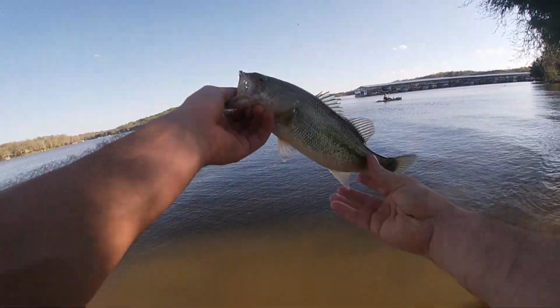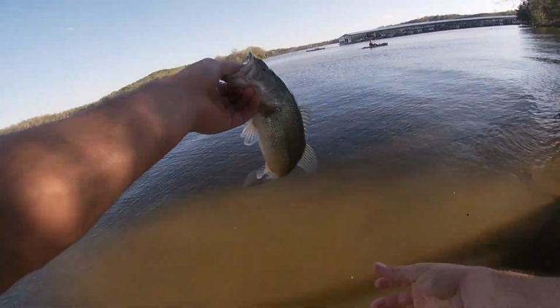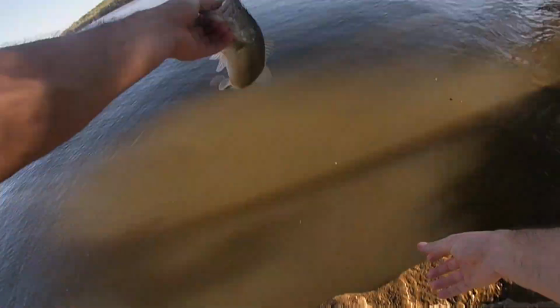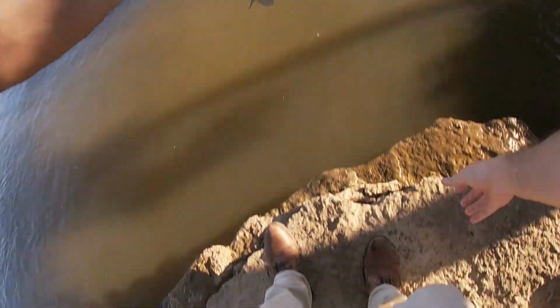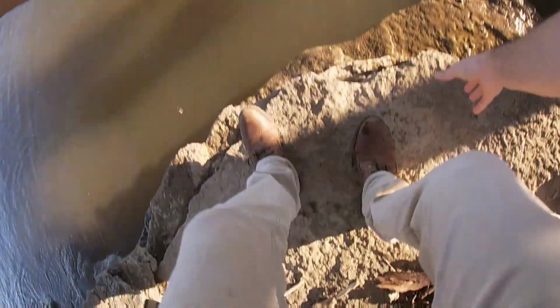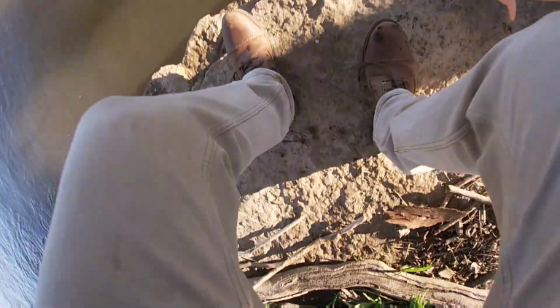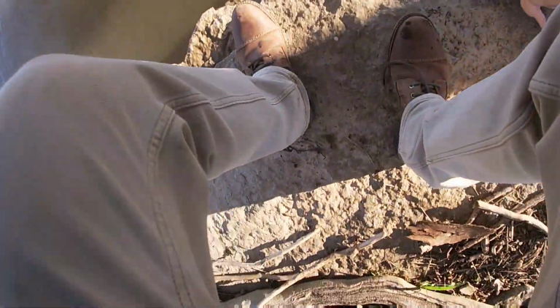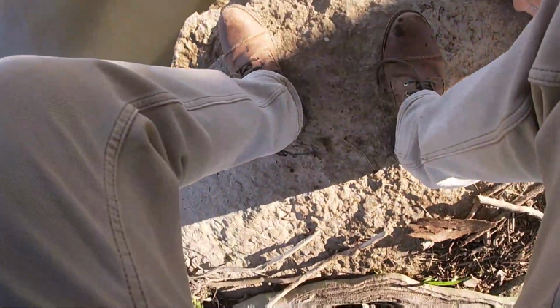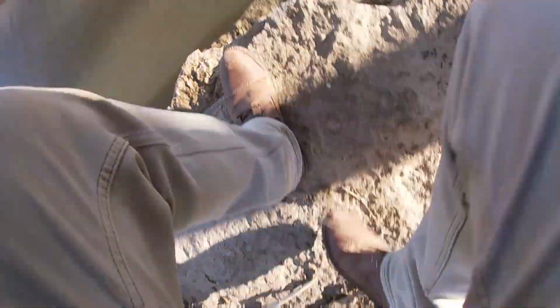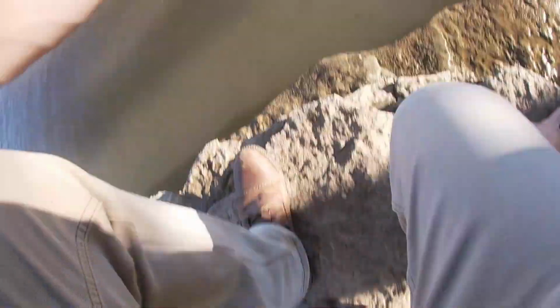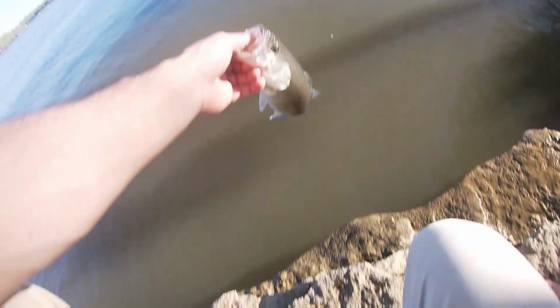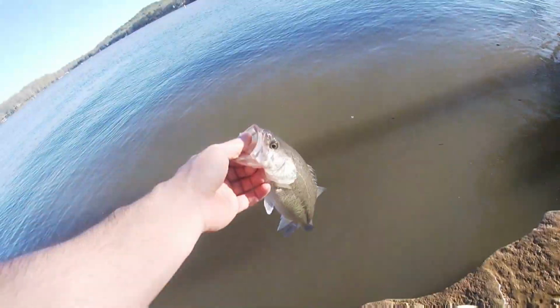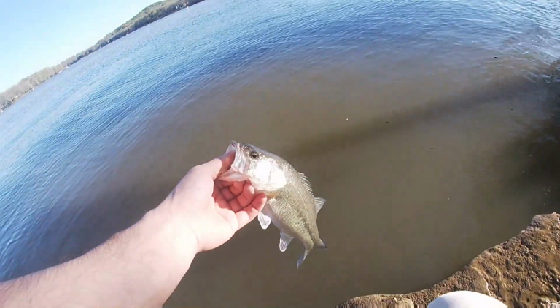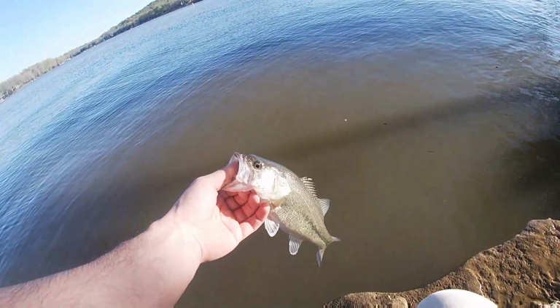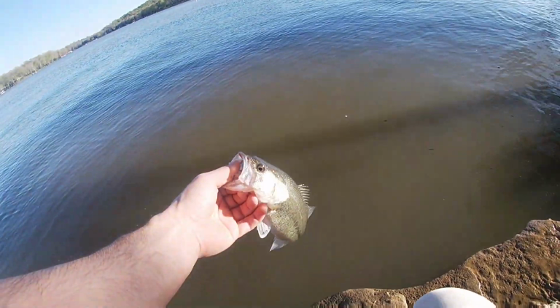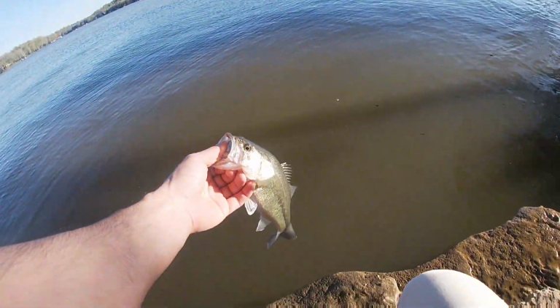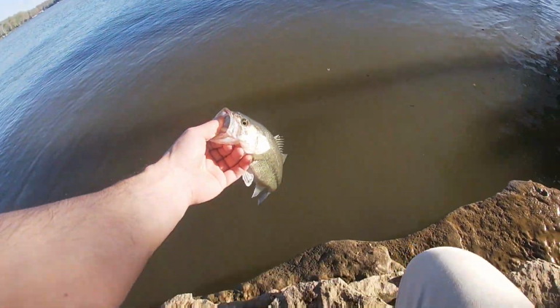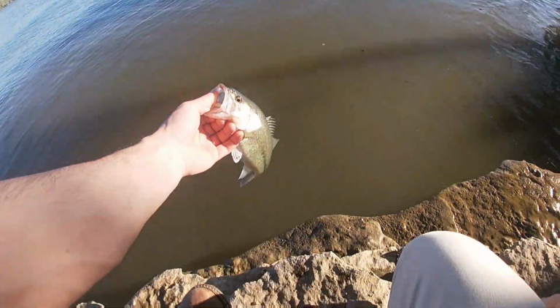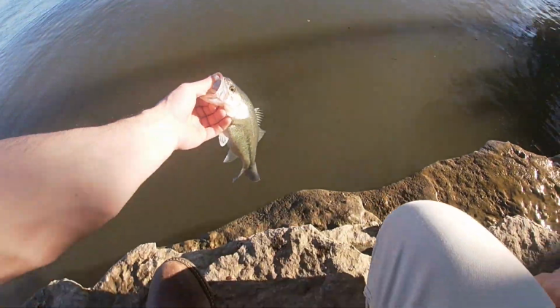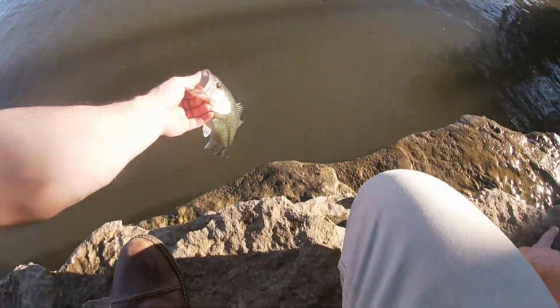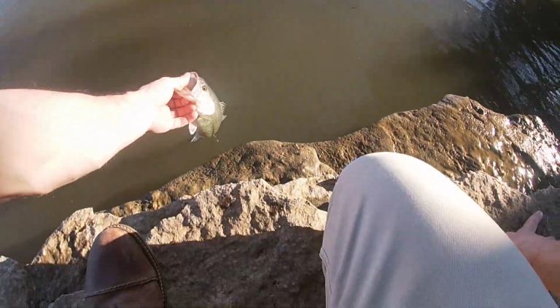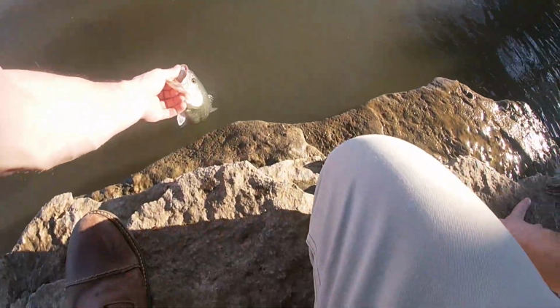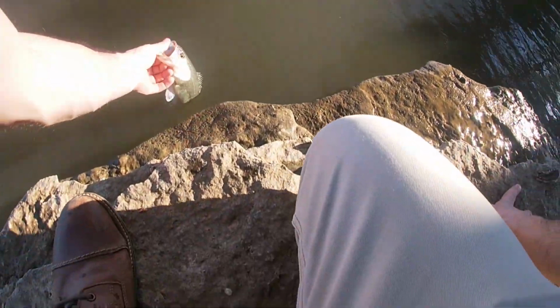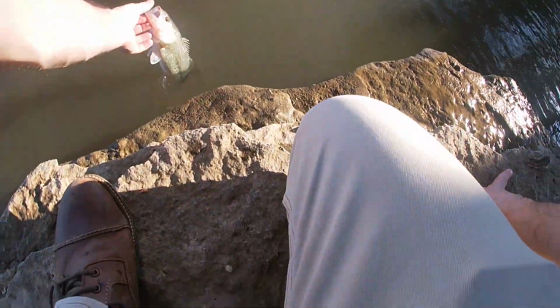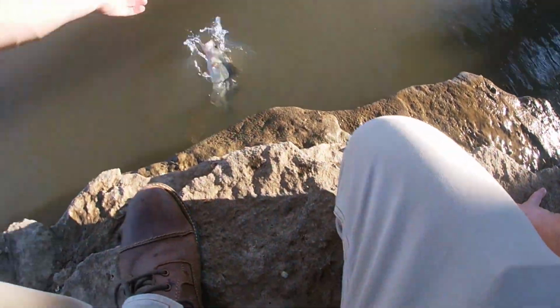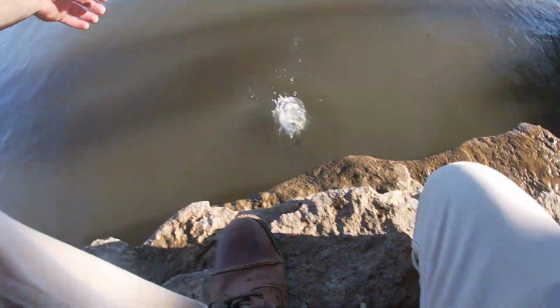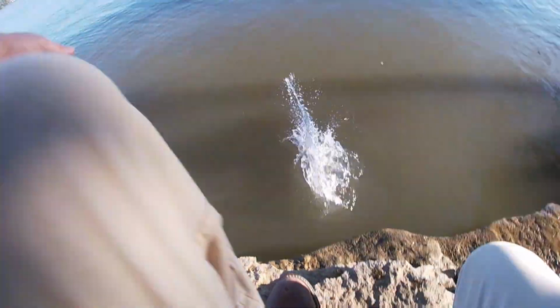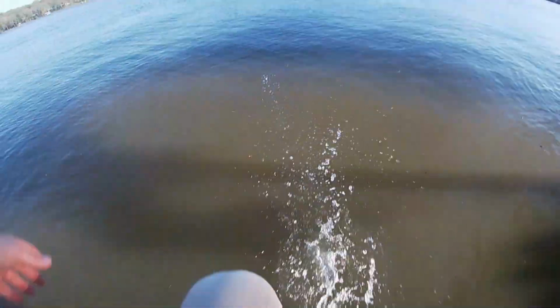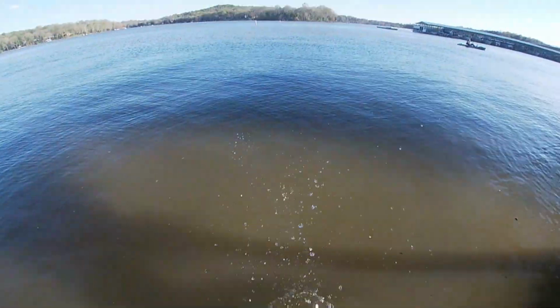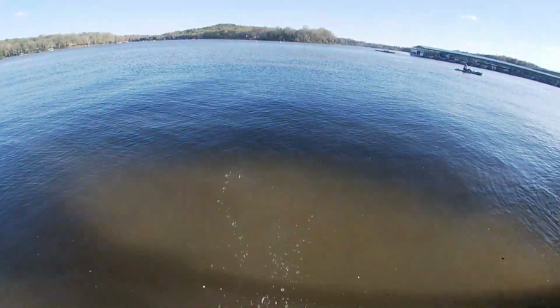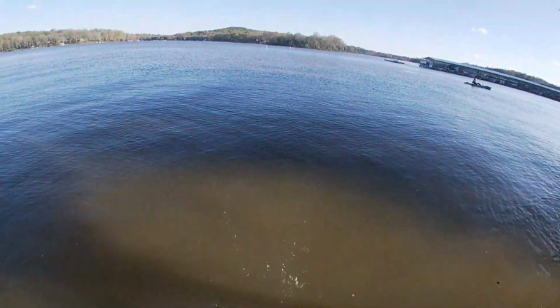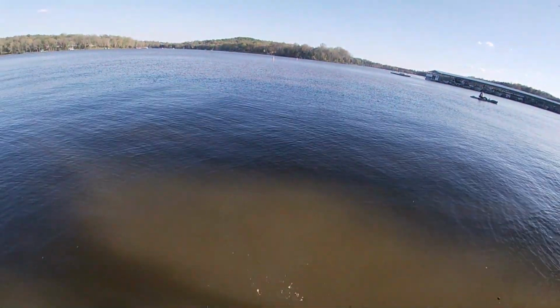Alright guys, first bass of the day on the super fluke!